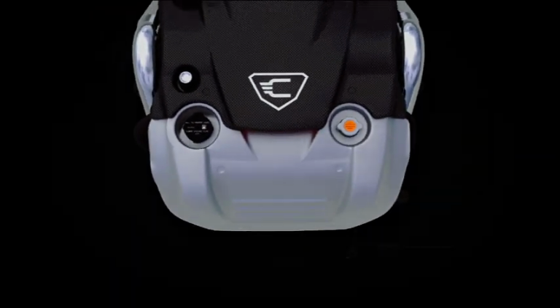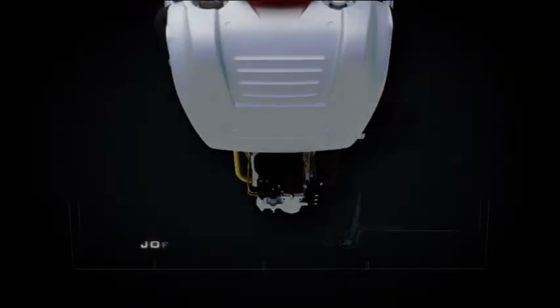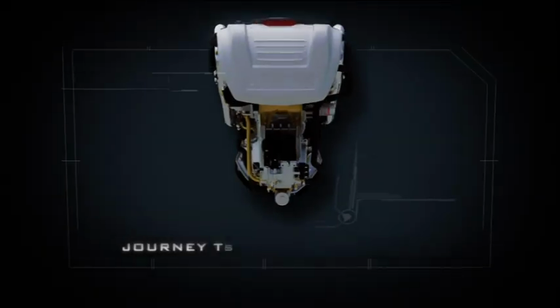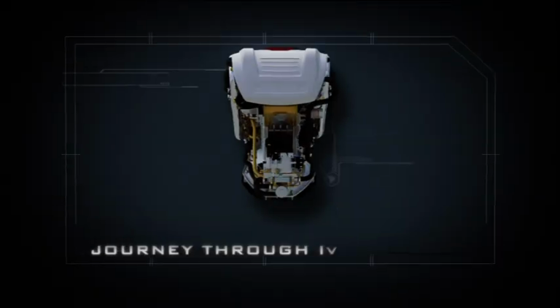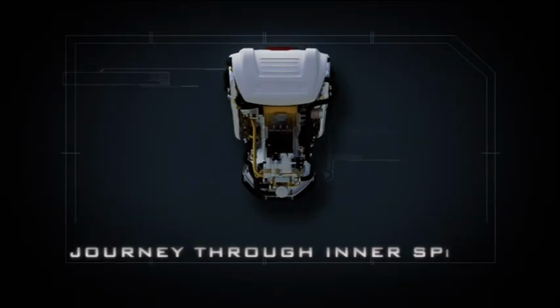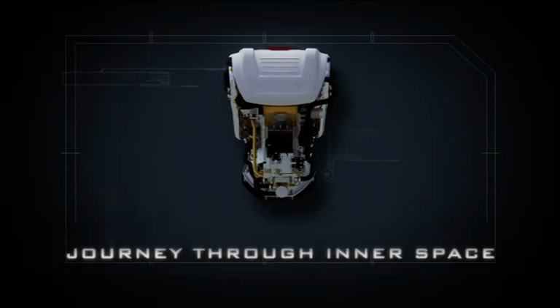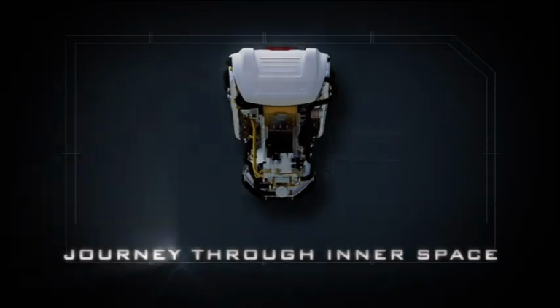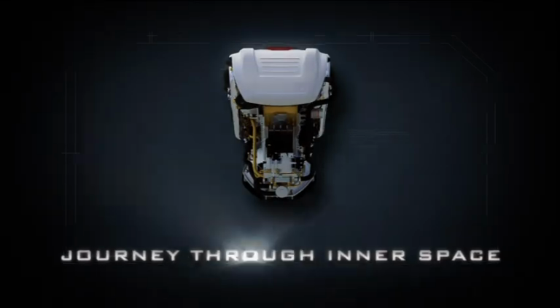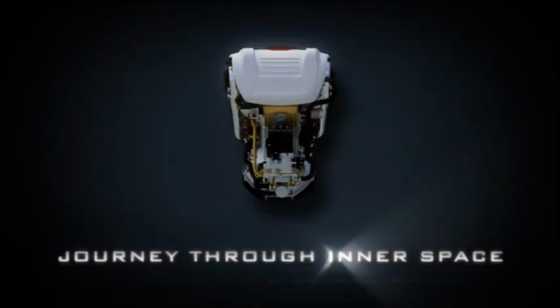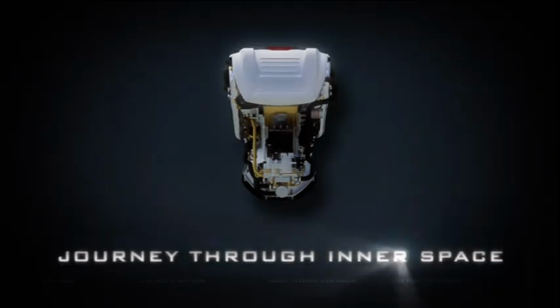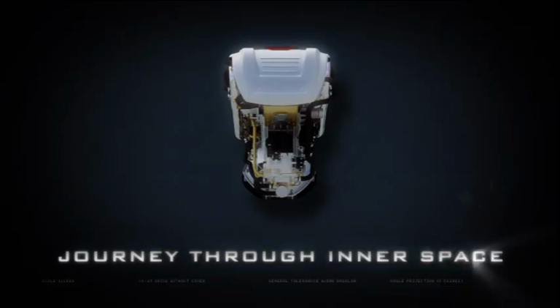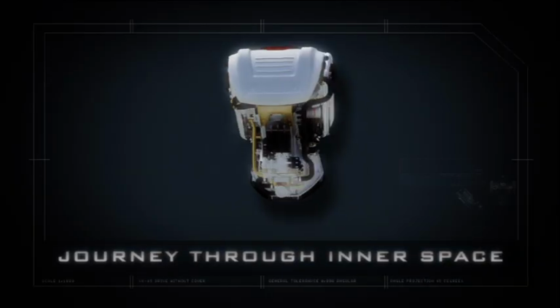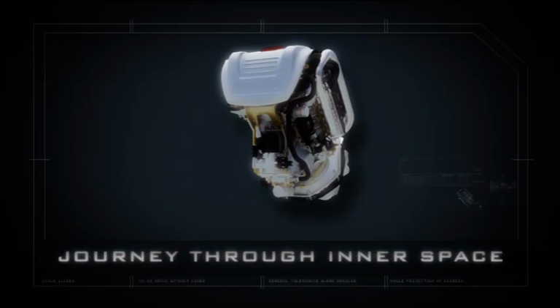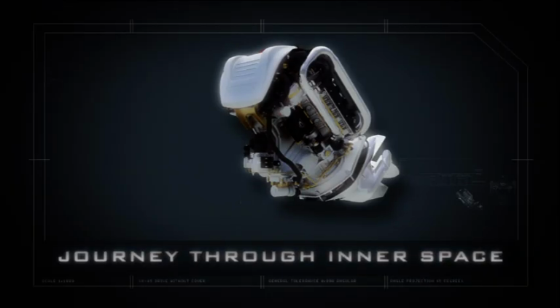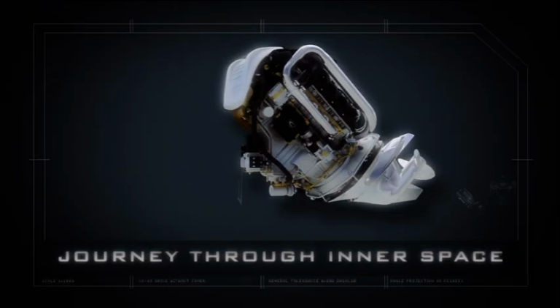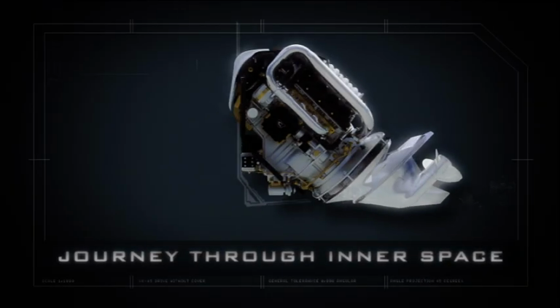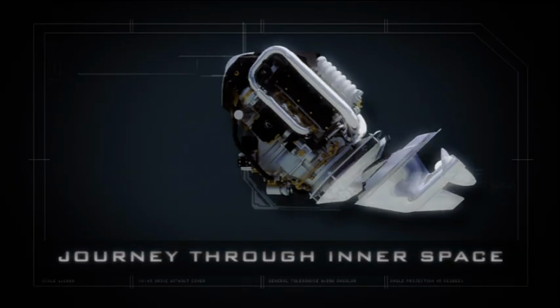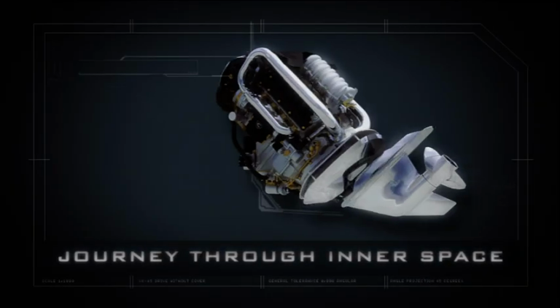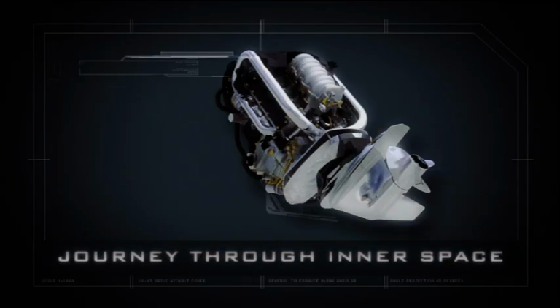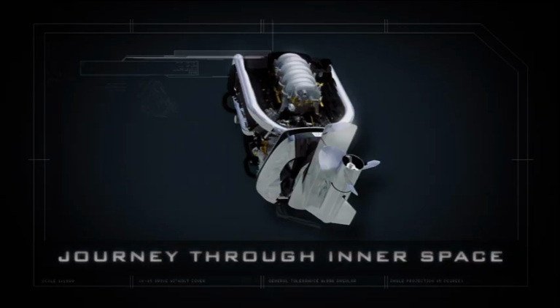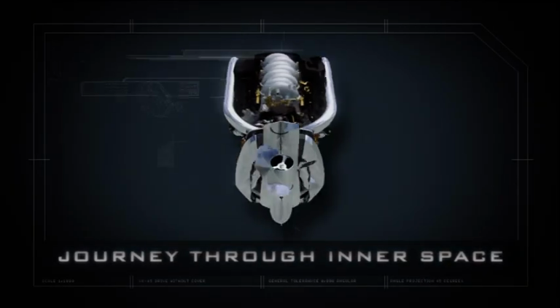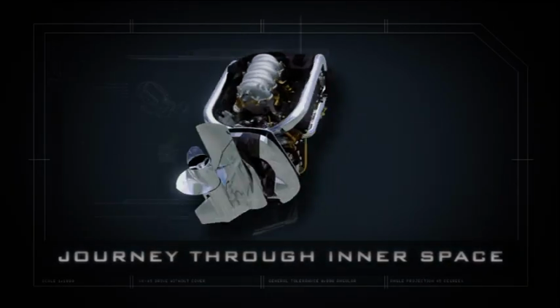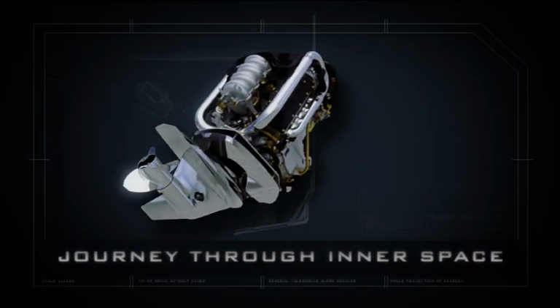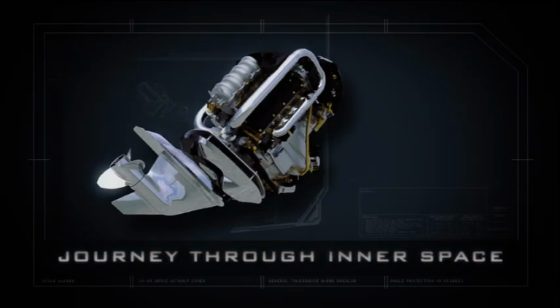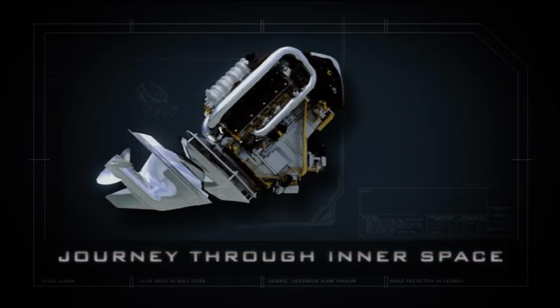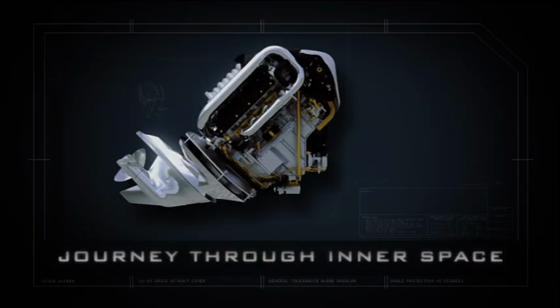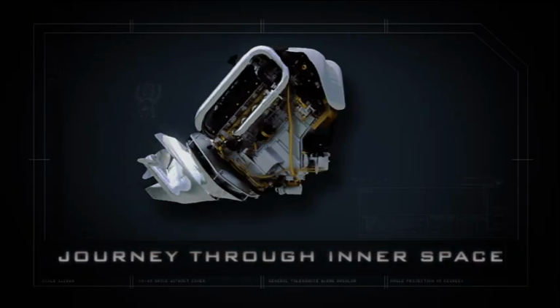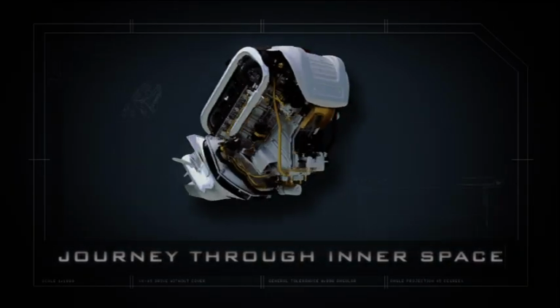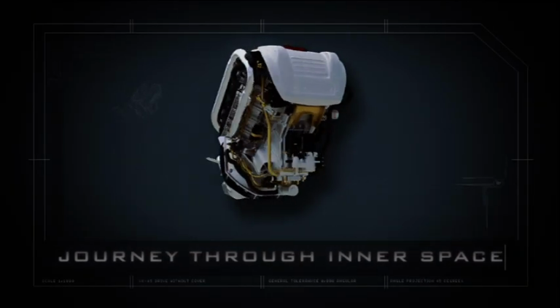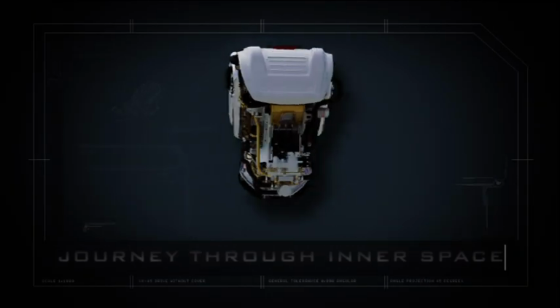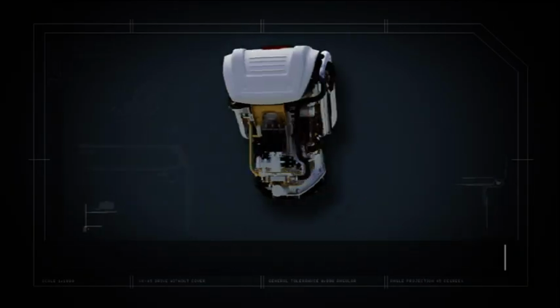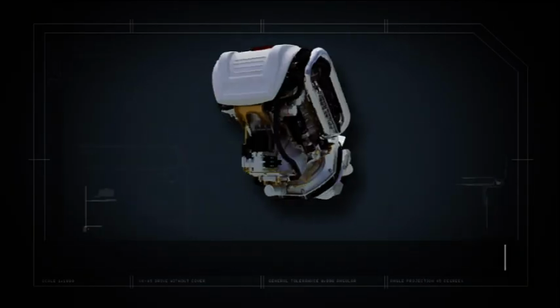Welcome to the journey through inner space of the revolutionary Caldwell Marine access drive technology.